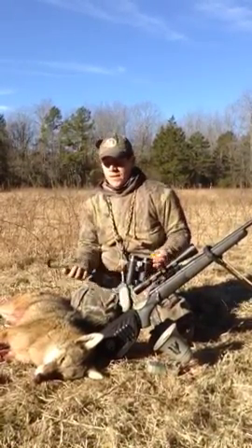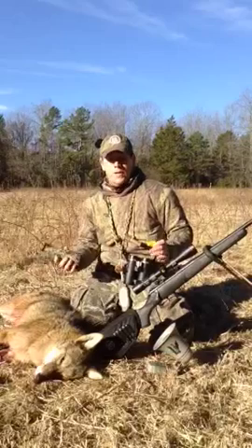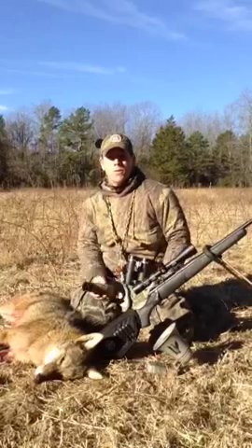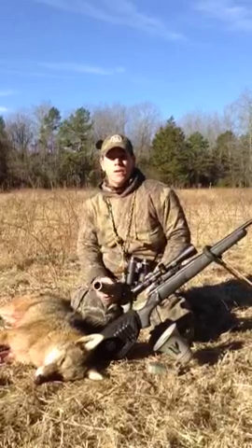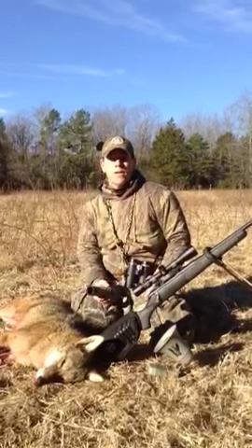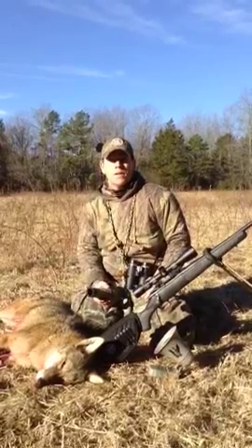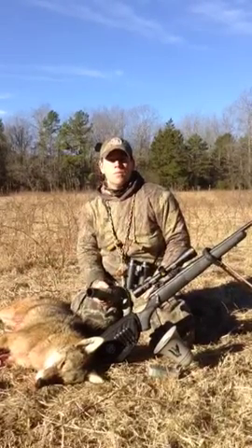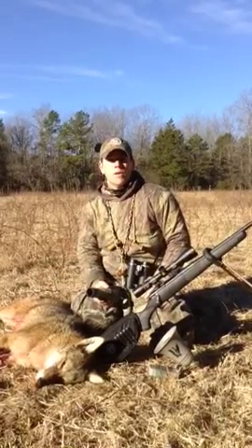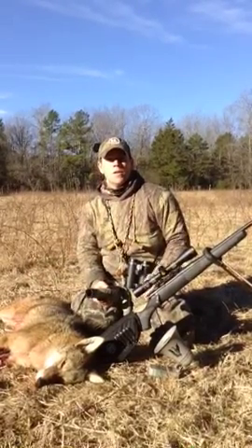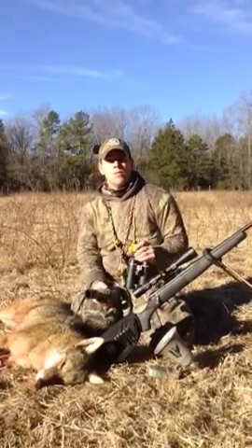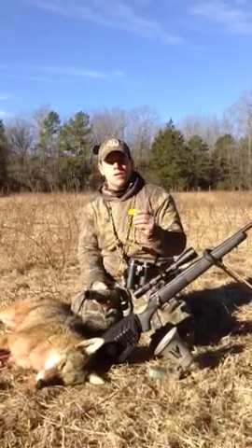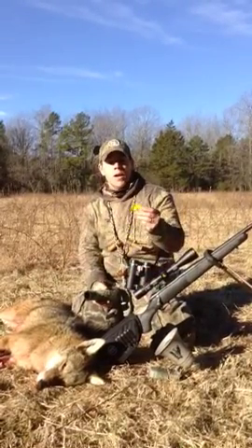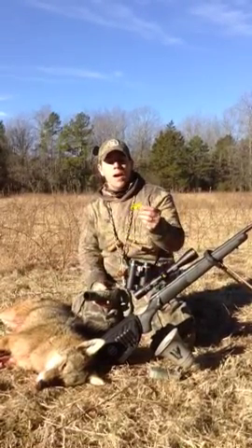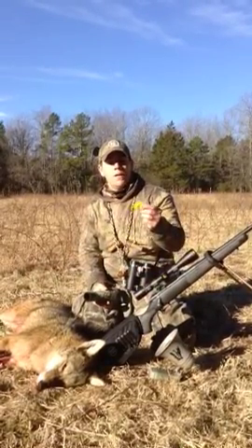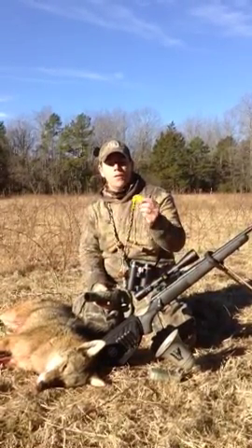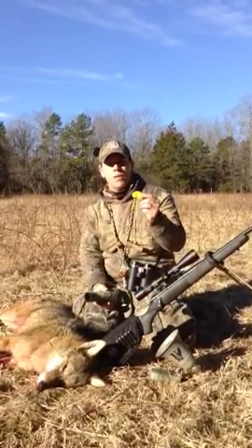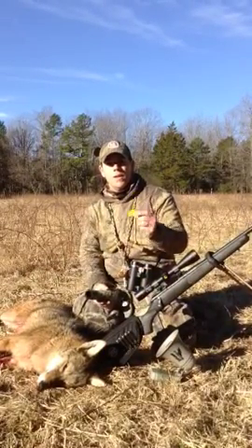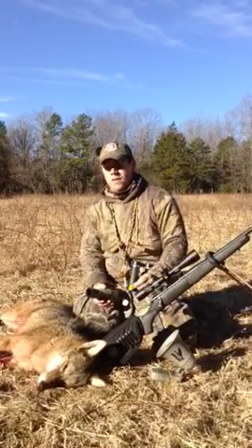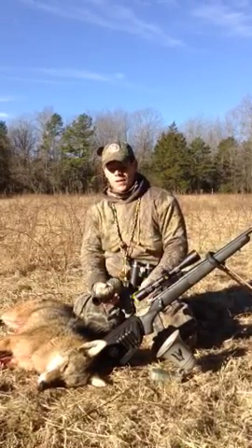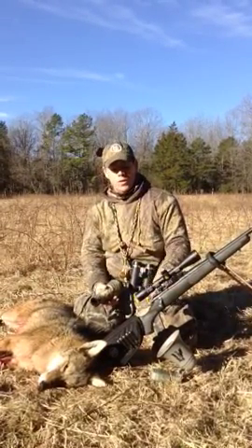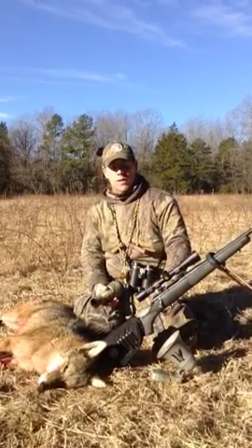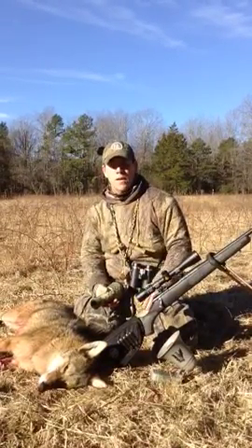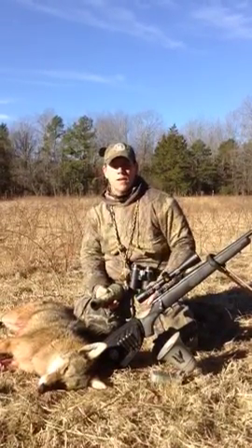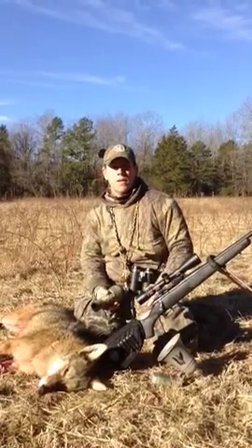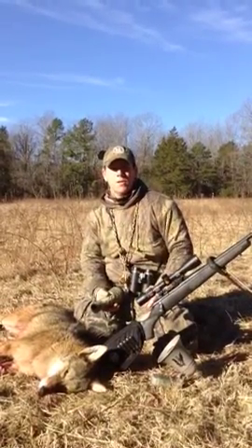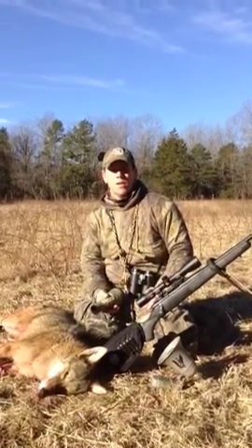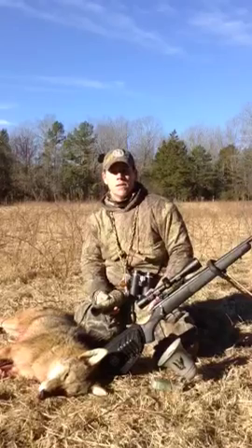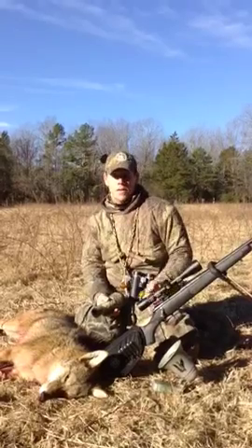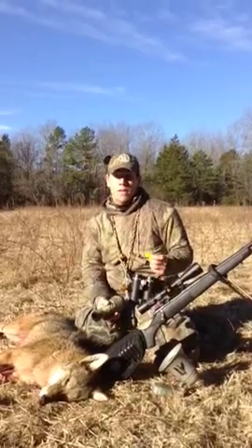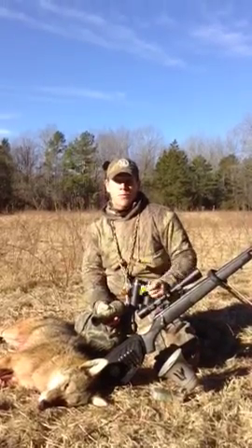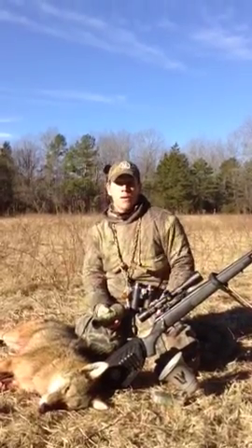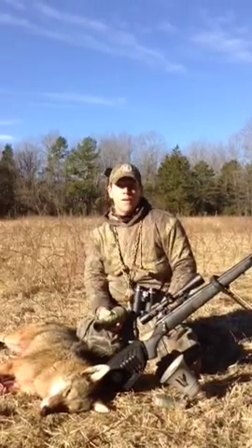That's what's working here in Southern Missouri — you might try howling a little bit, then going into the cottontail distress. It's working here.